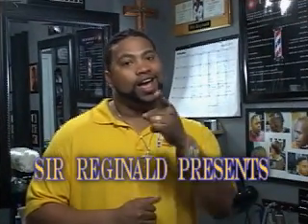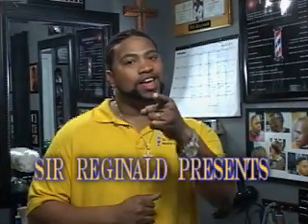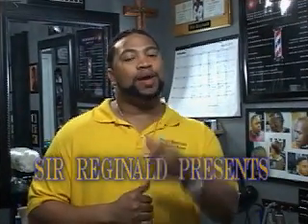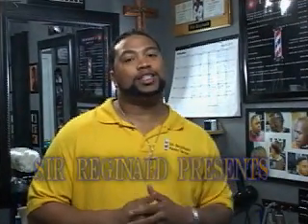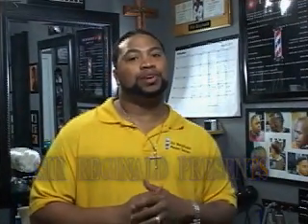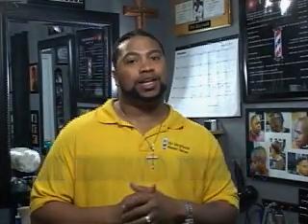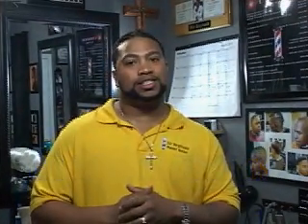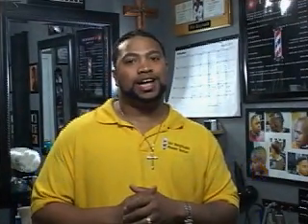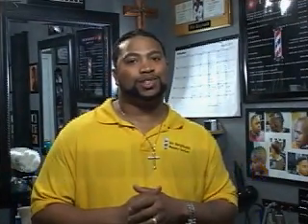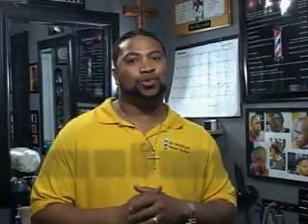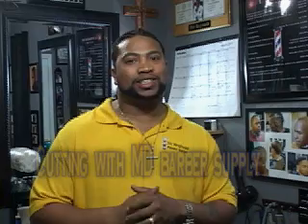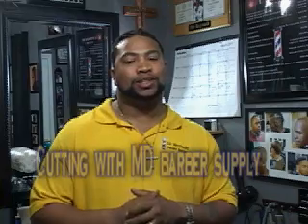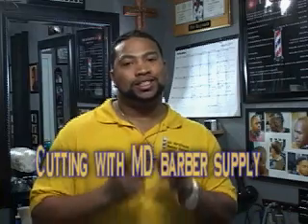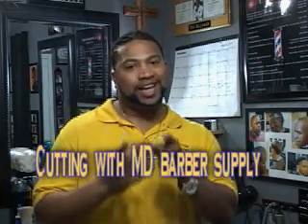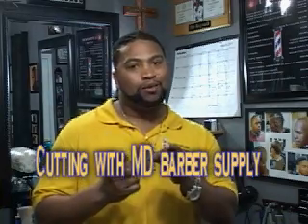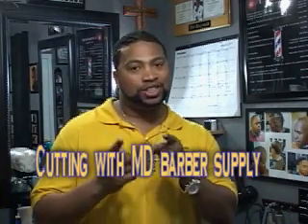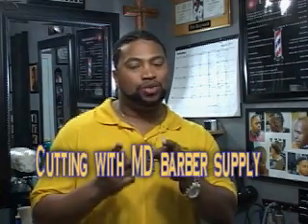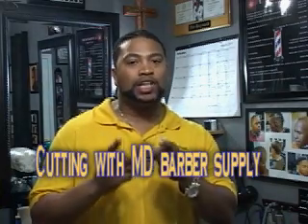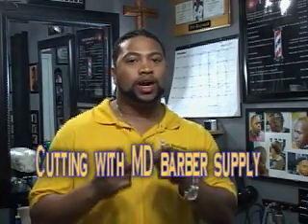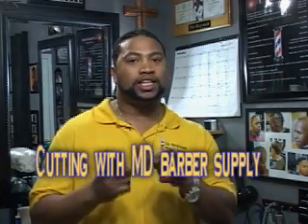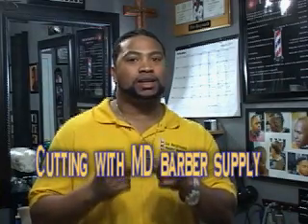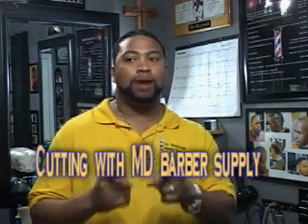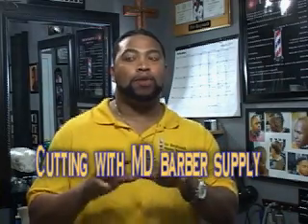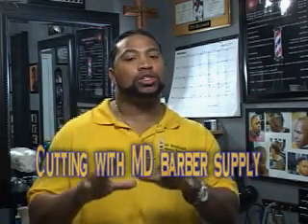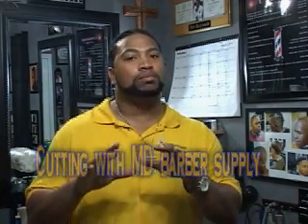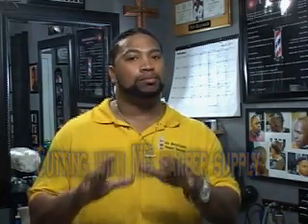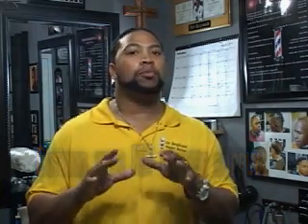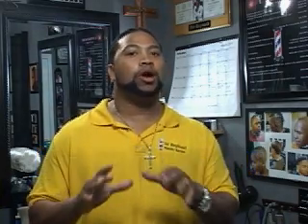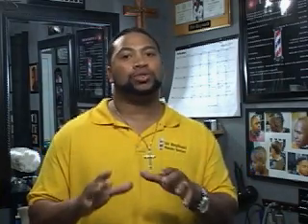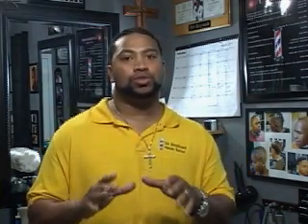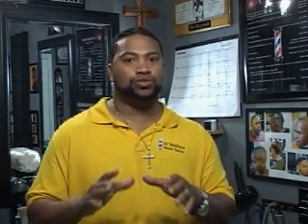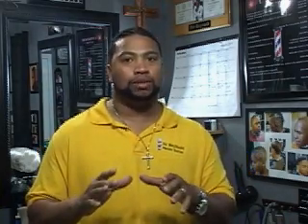Hey, you're back at Superior Cuts and Styles with Sir Reginald. Today I want to show you guys where I get some of my most premier barber tools from.